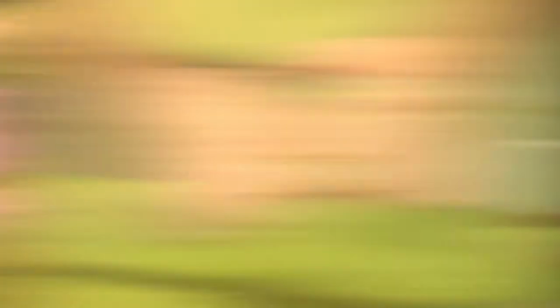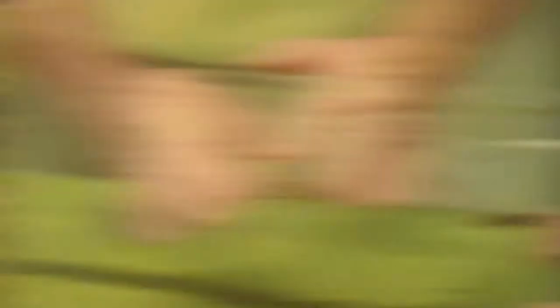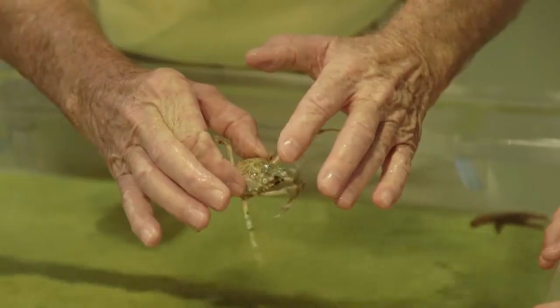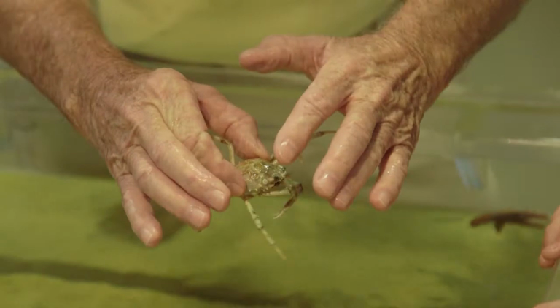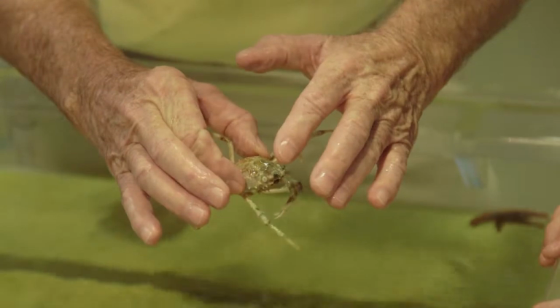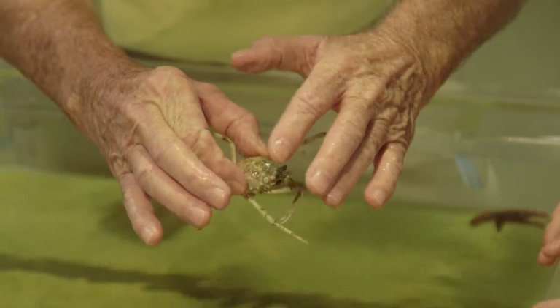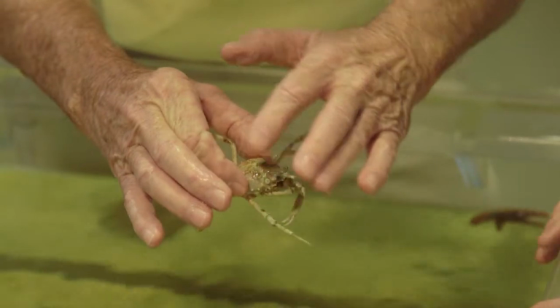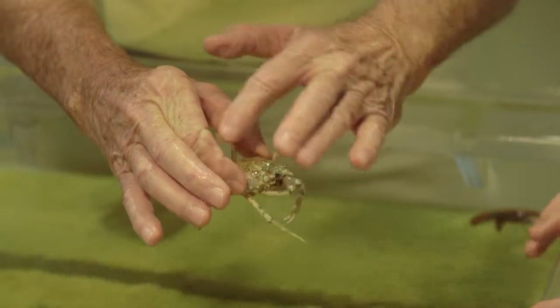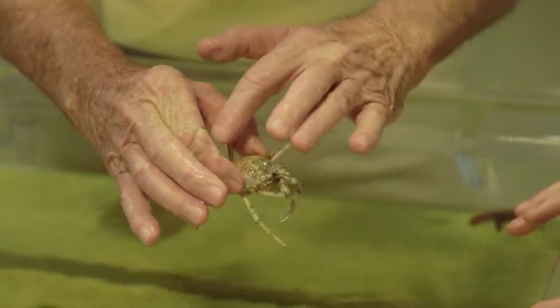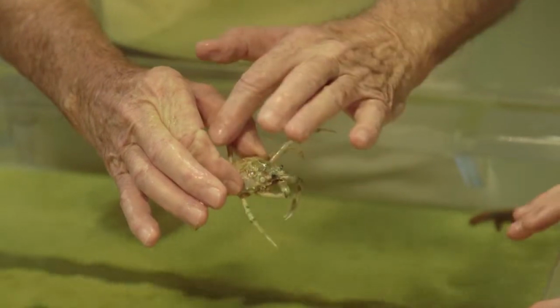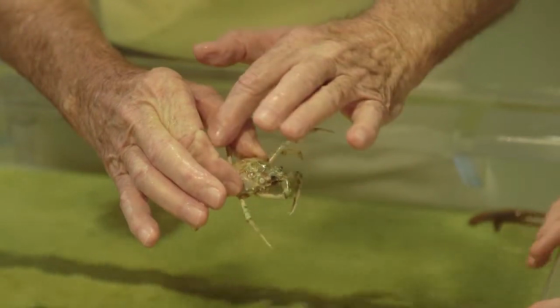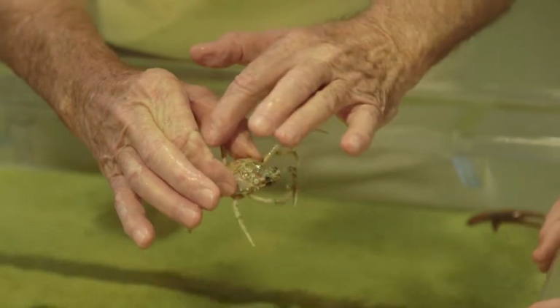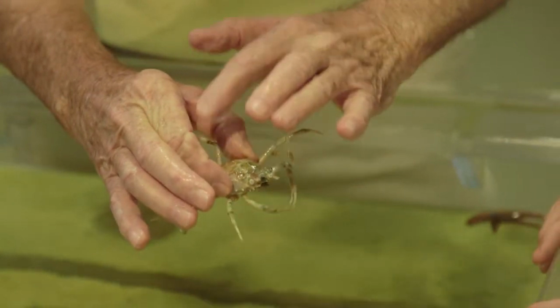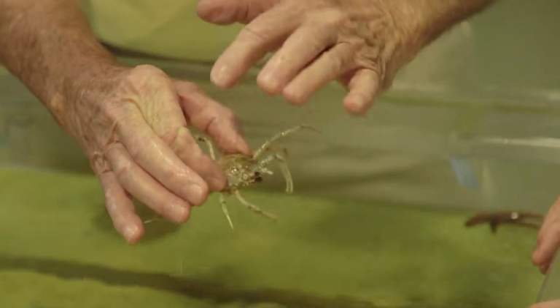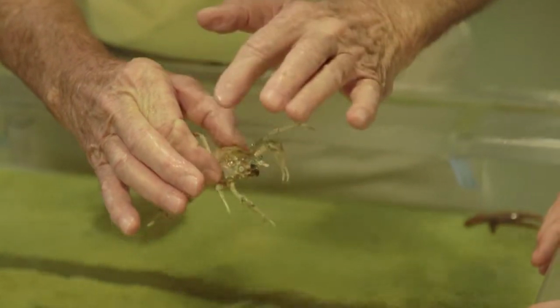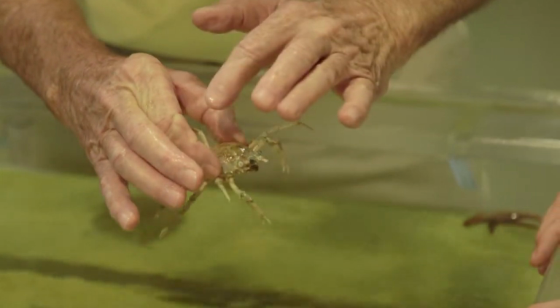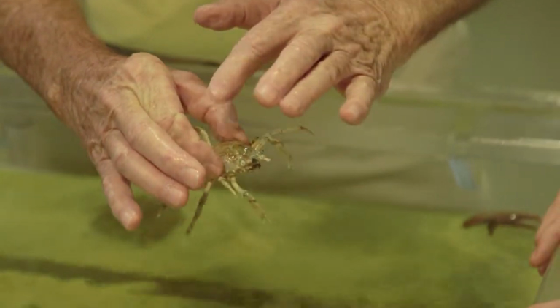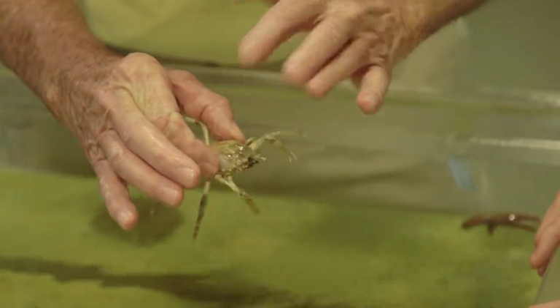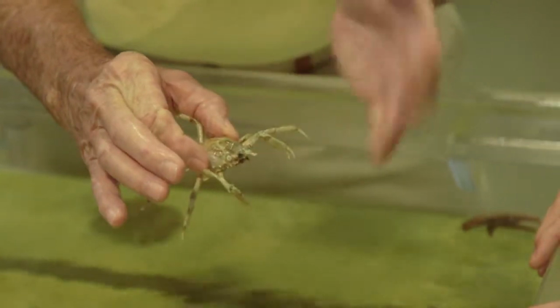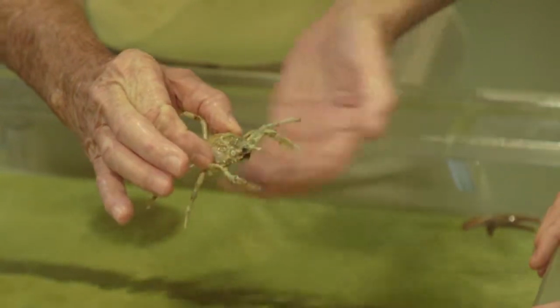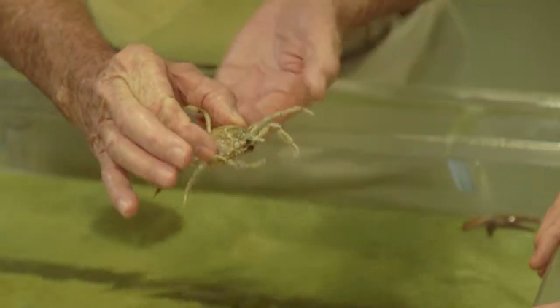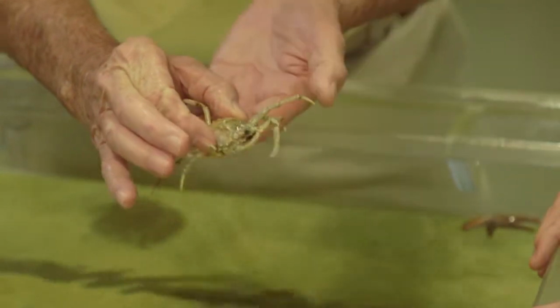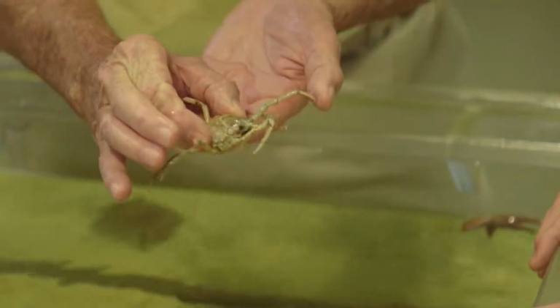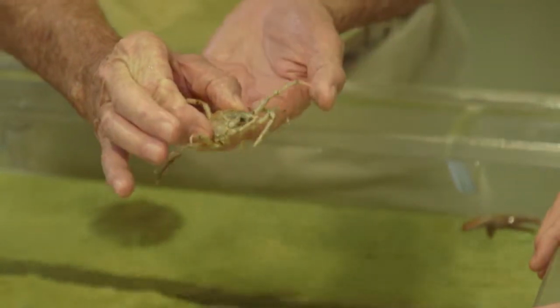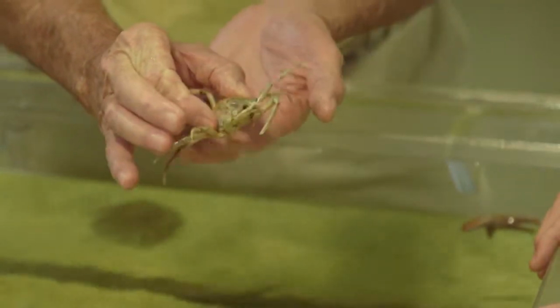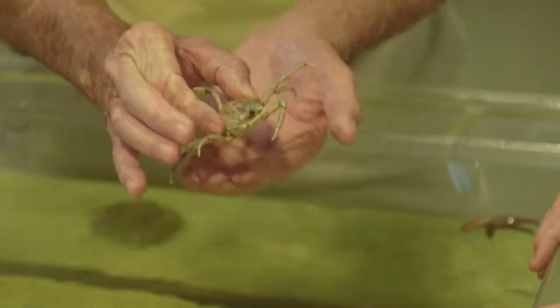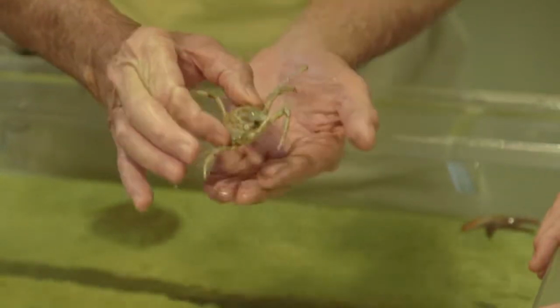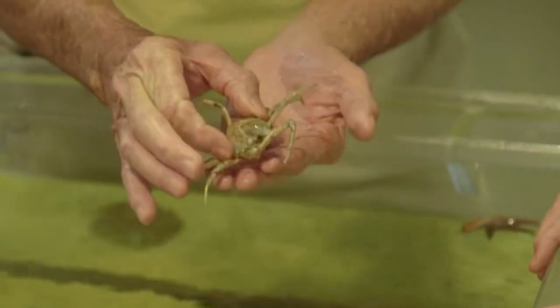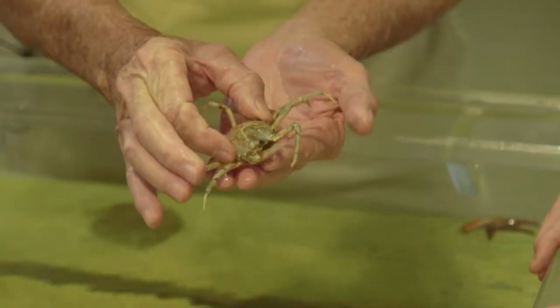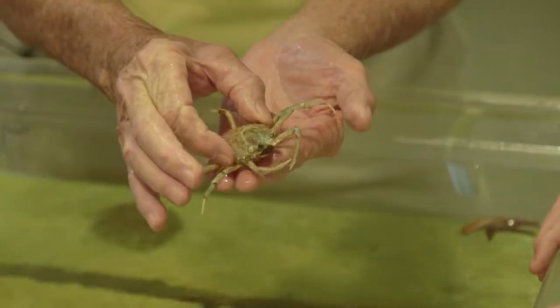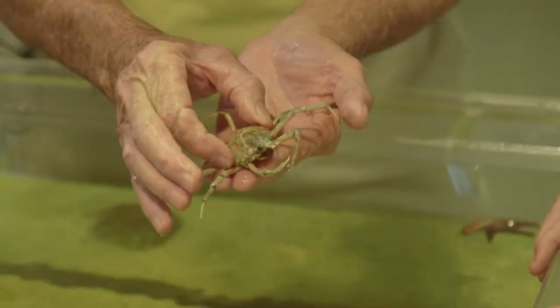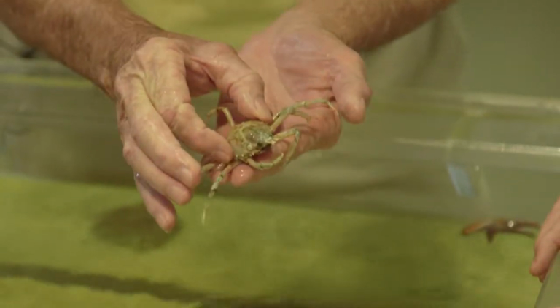Did you know that spider crabs like to dress up? If they see something pretty, they'll pick it up and stick it on their back.